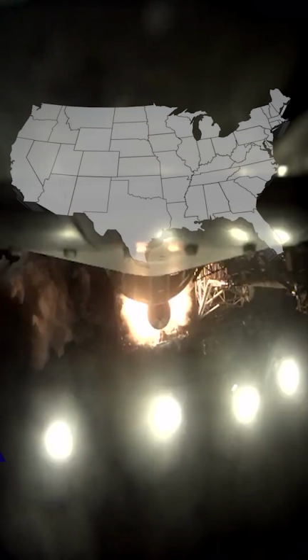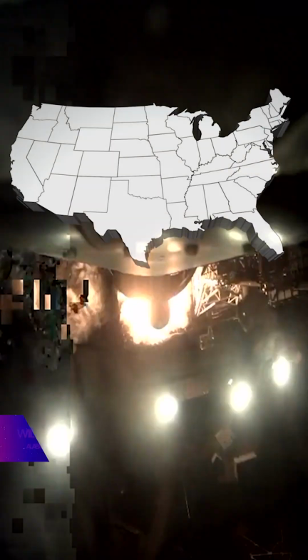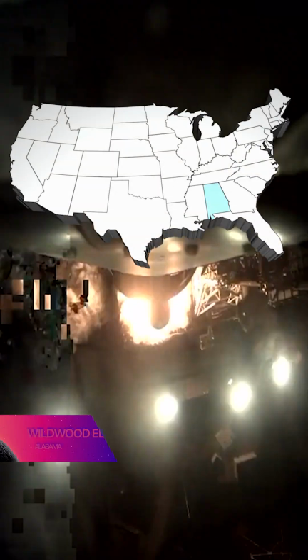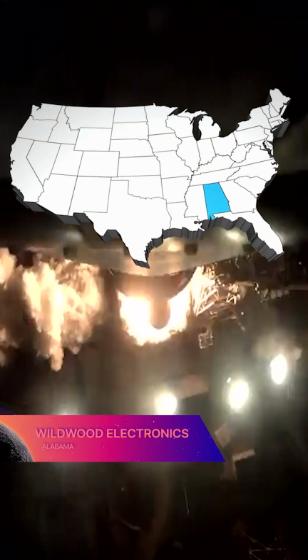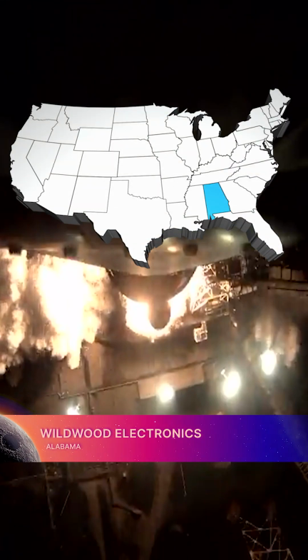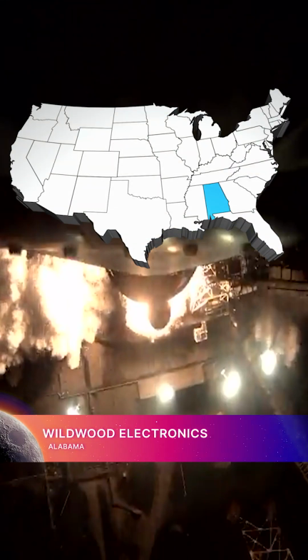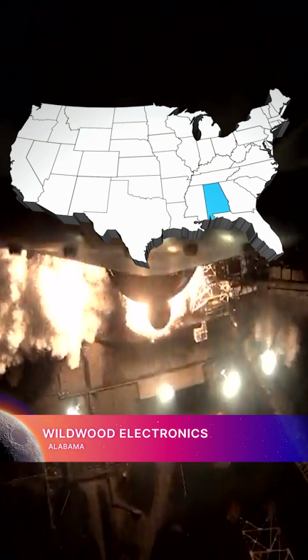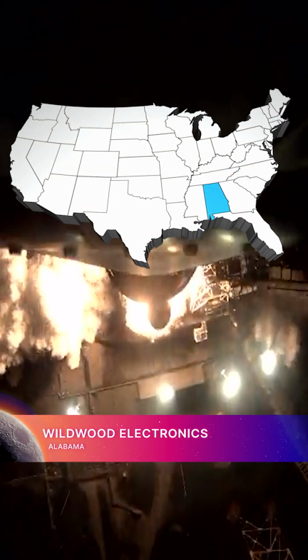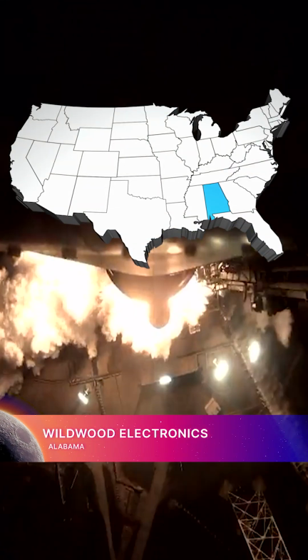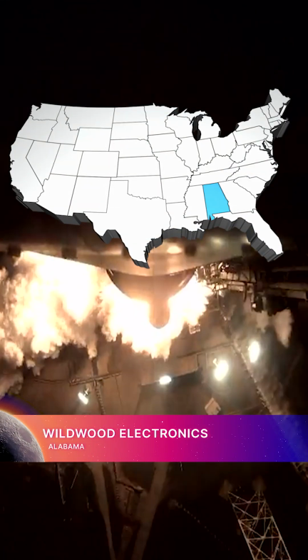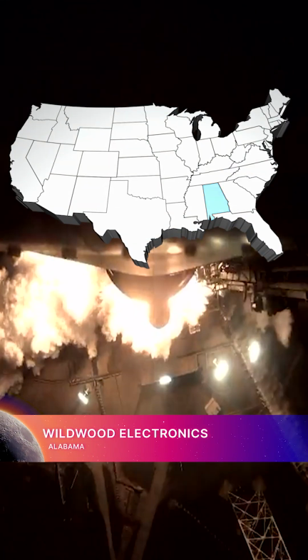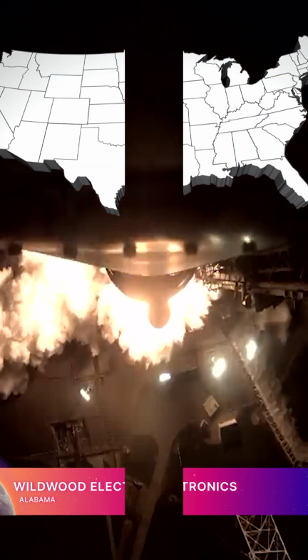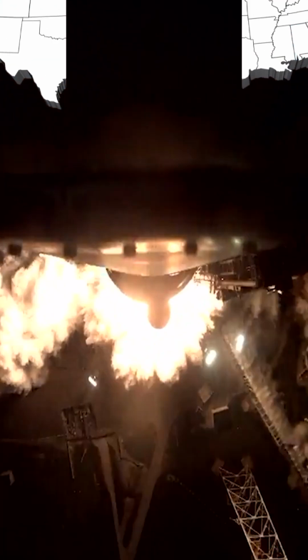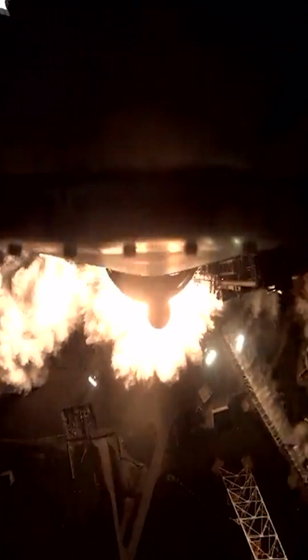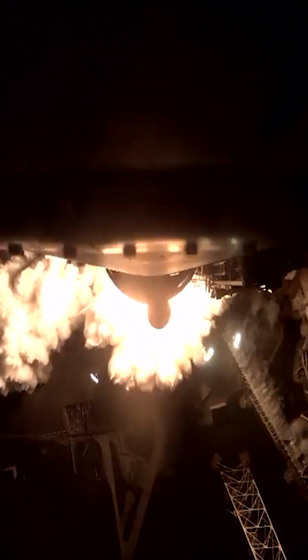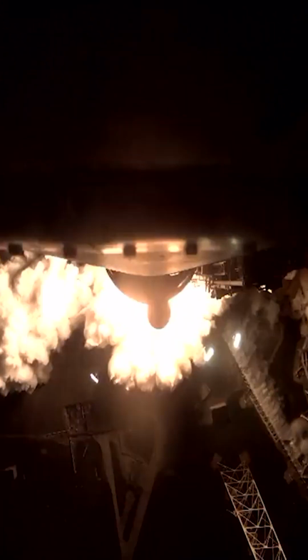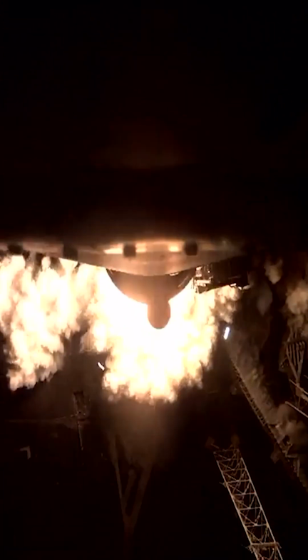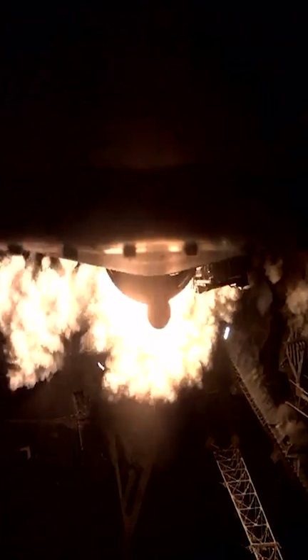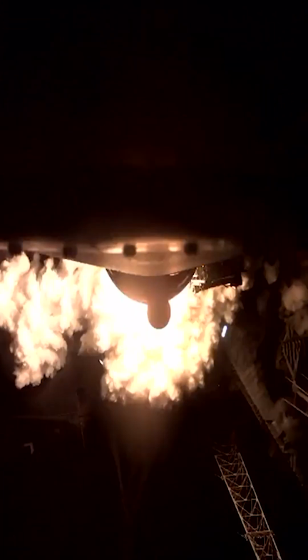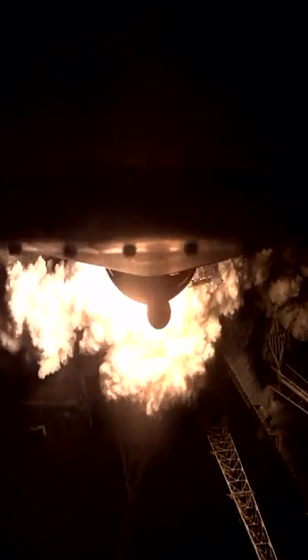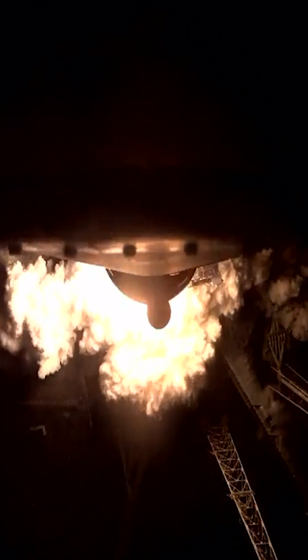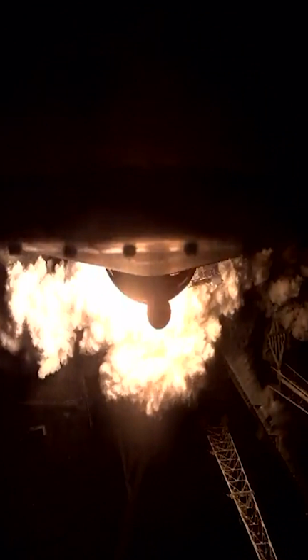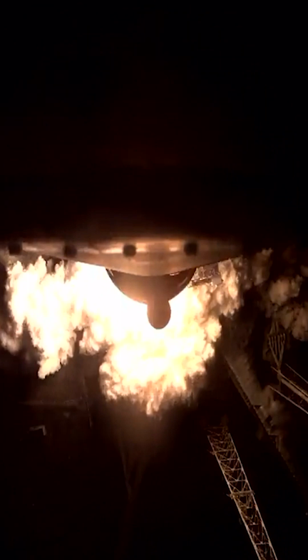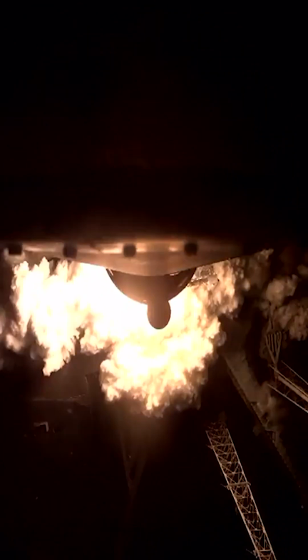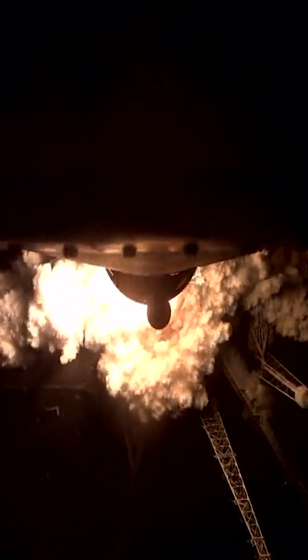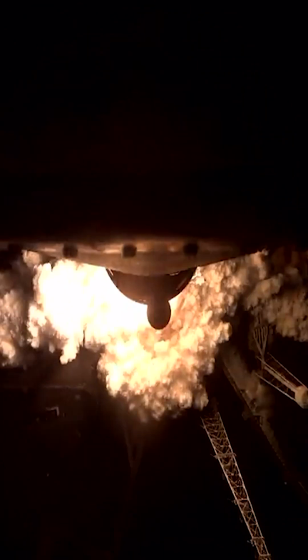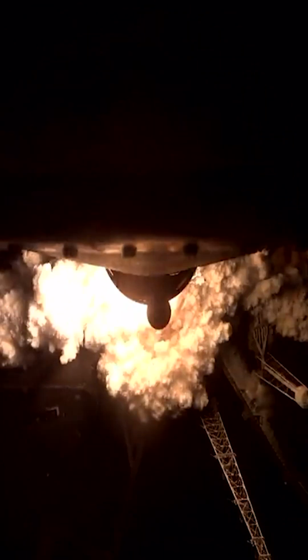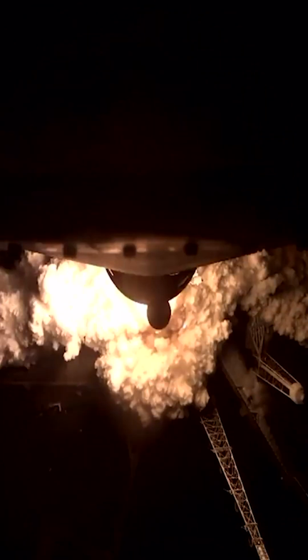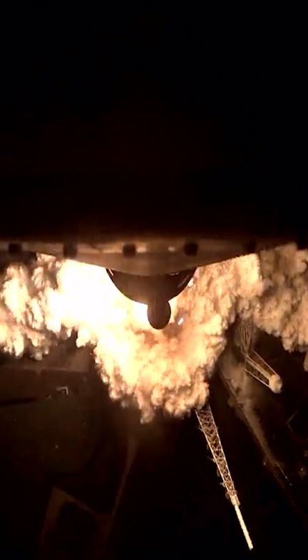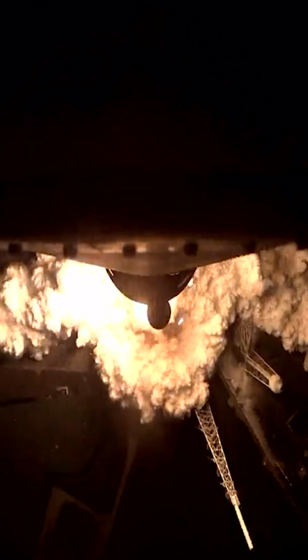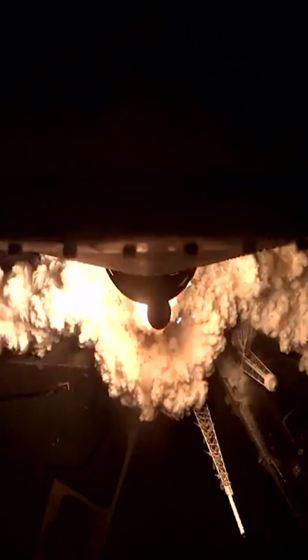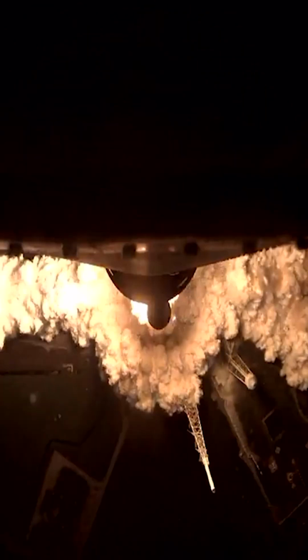Wildwood Electronics in Alabama makes the flight computer test rack. It is loaded with flight software to monitor and command the SLS core stage from the ground.